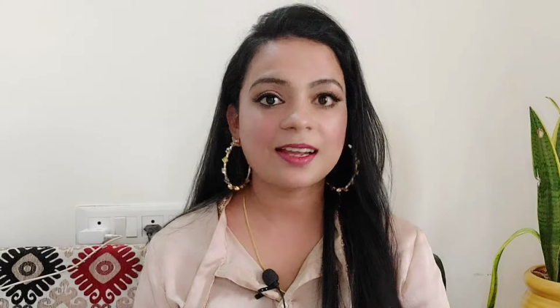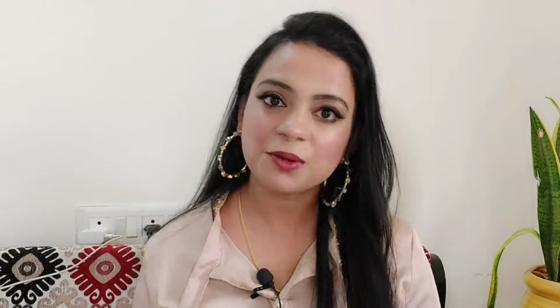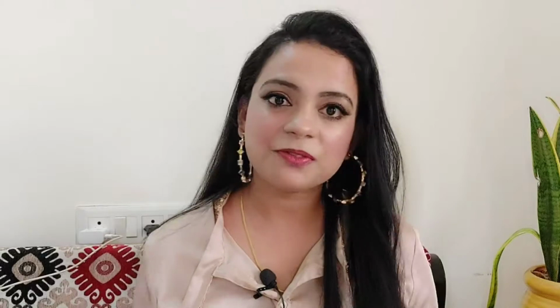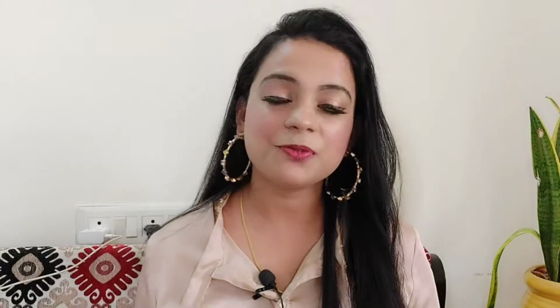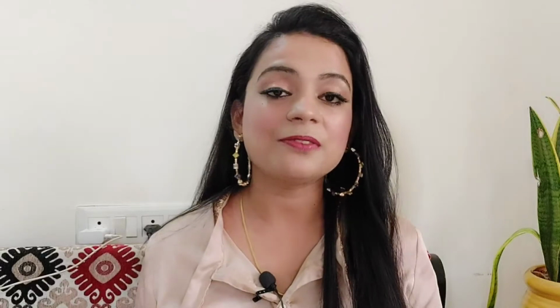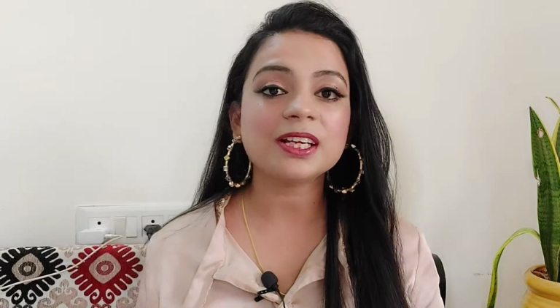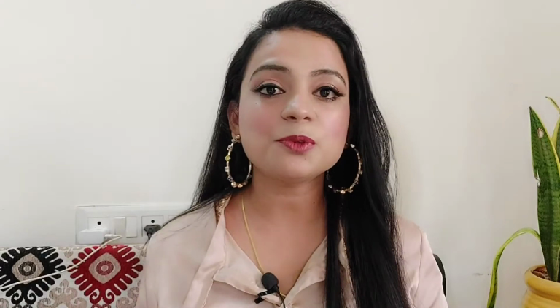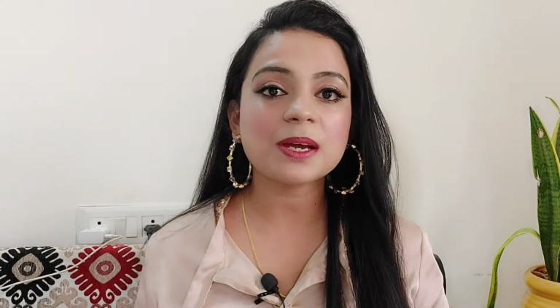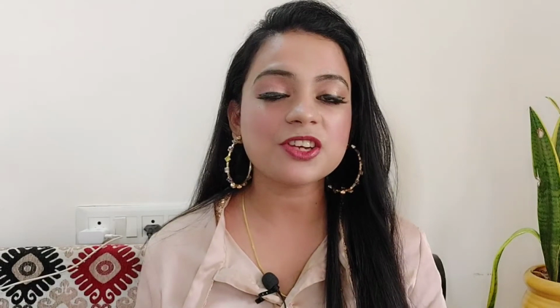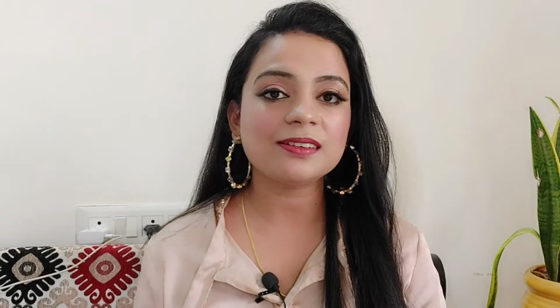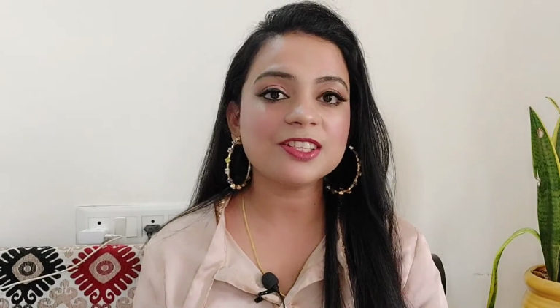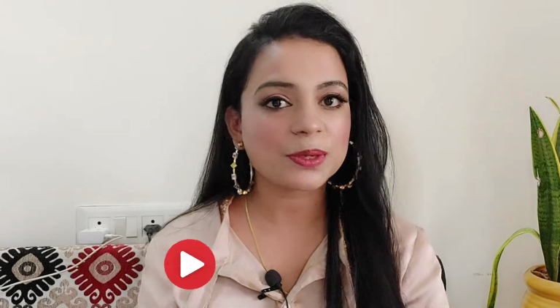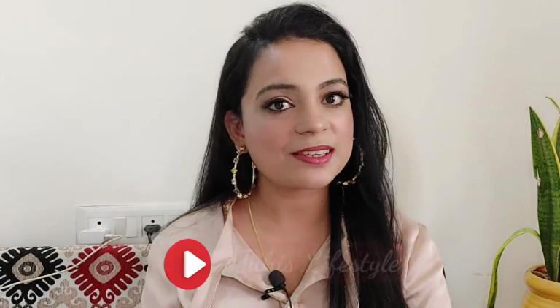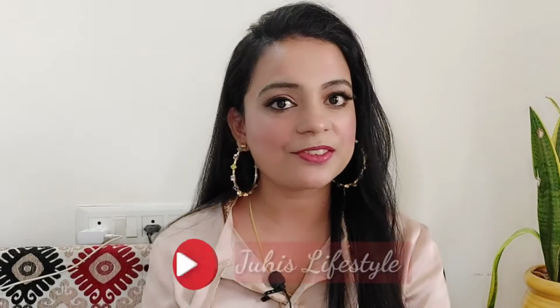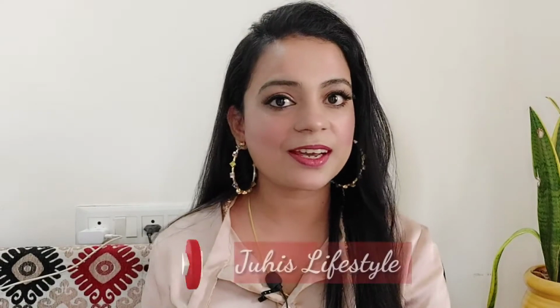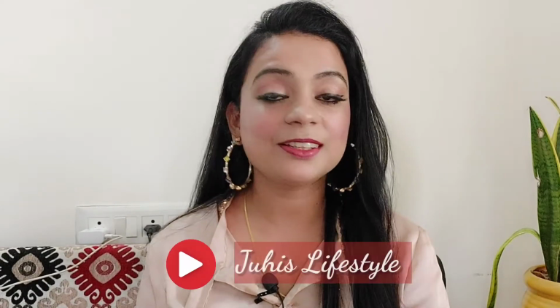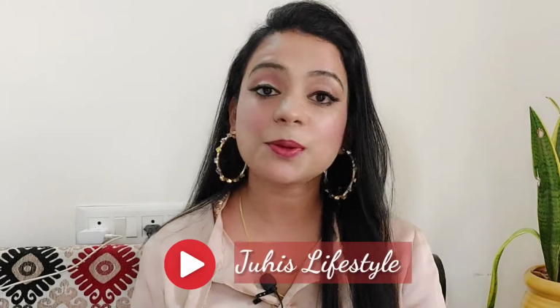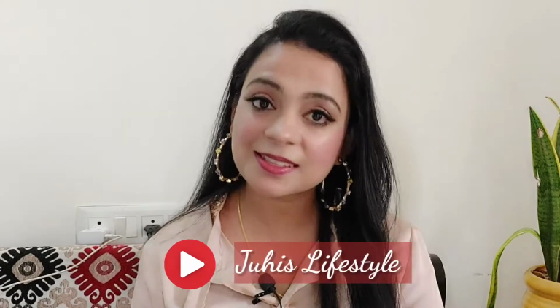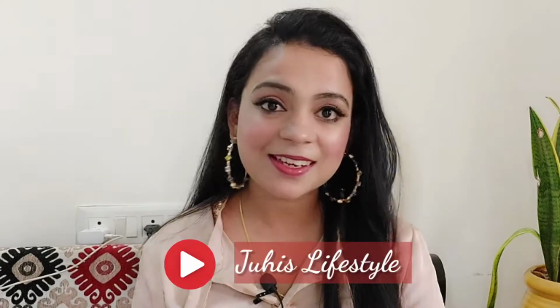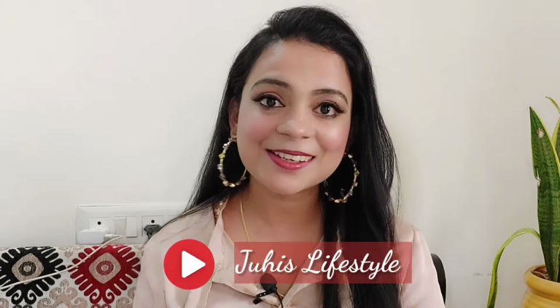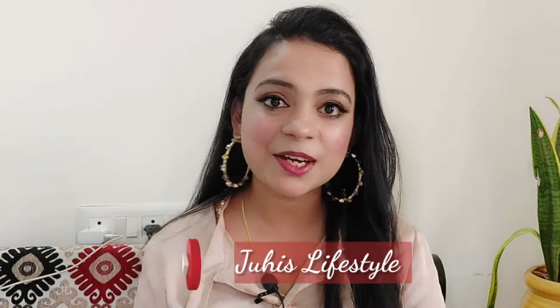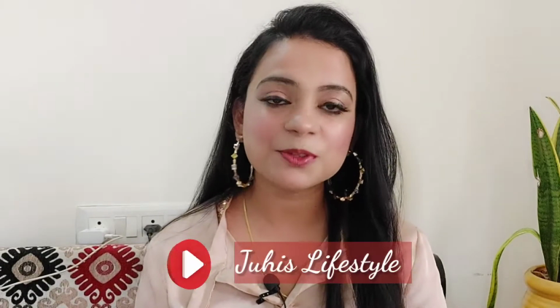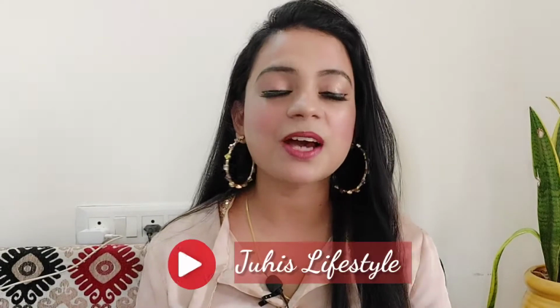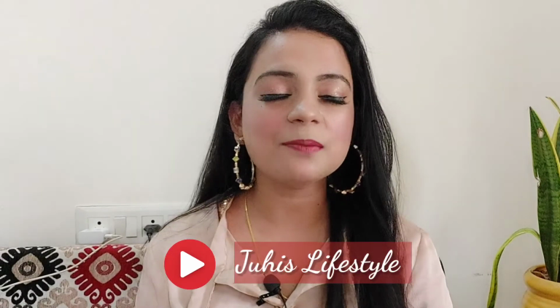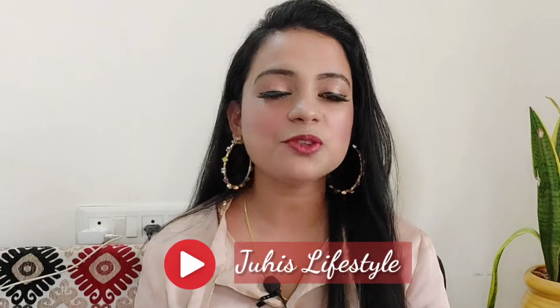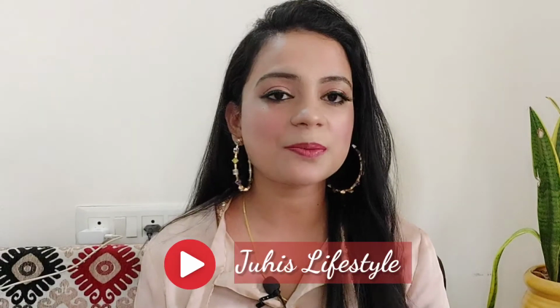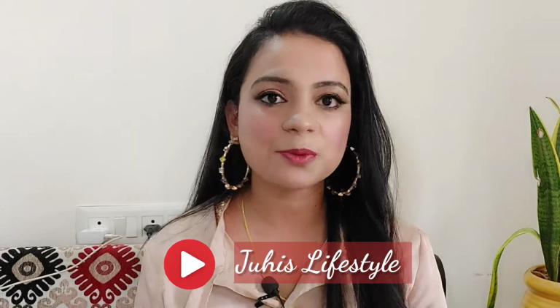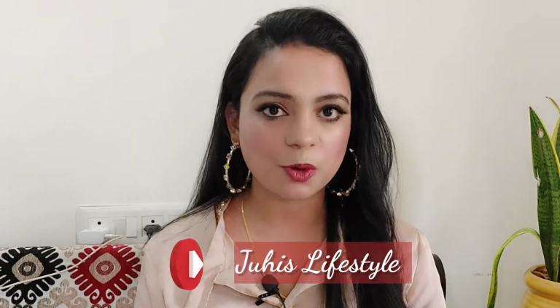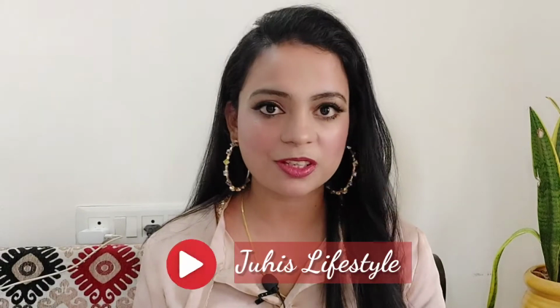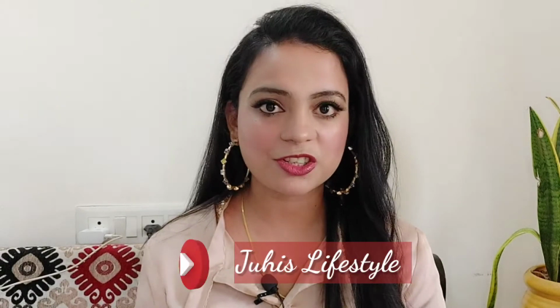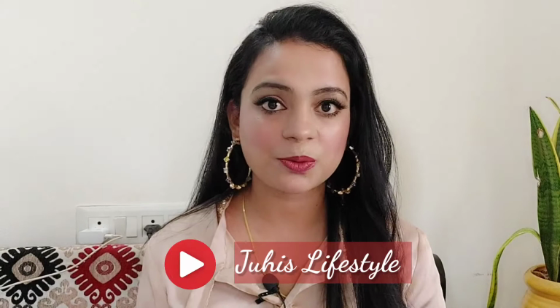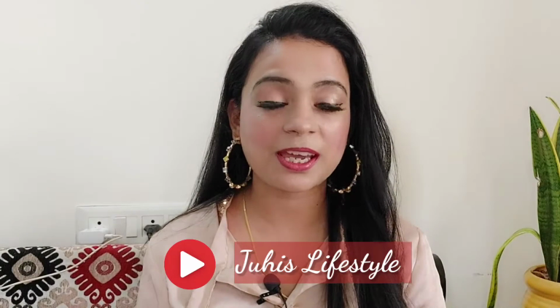Hello everyone, welcome to my channel, Juhi's Lifestyle. So how are you guys? I'm sure you'll be very good.